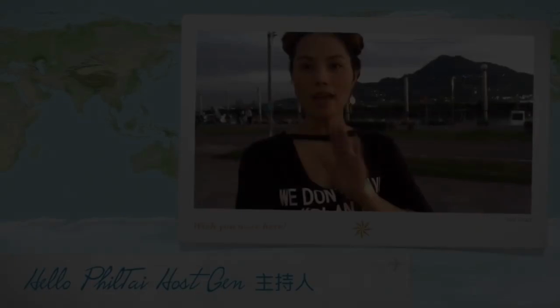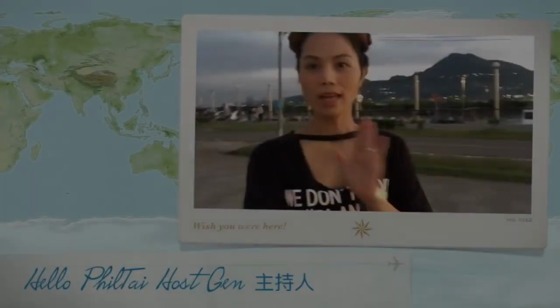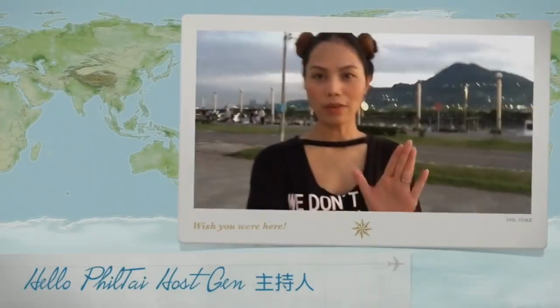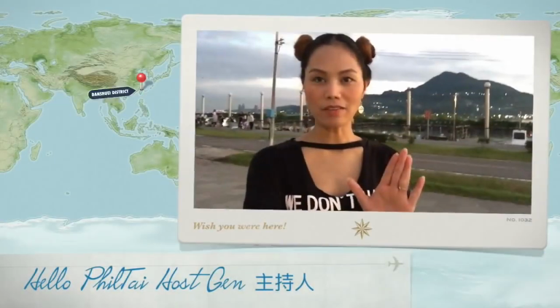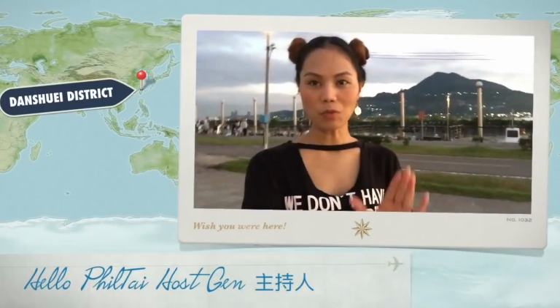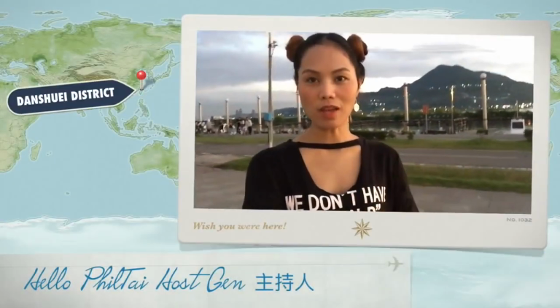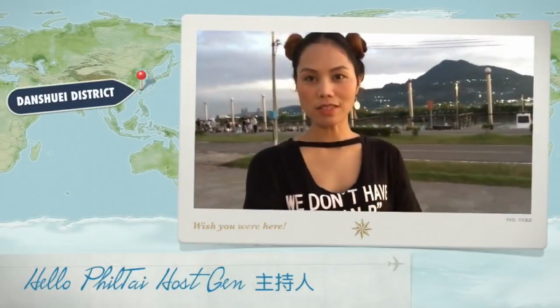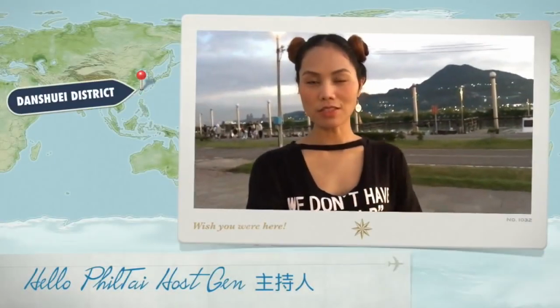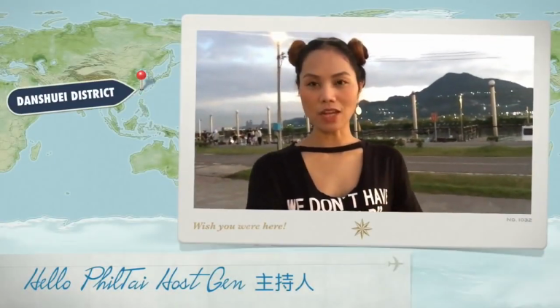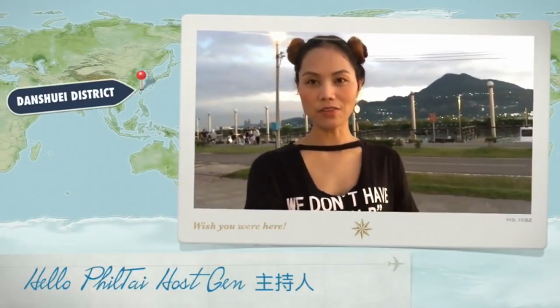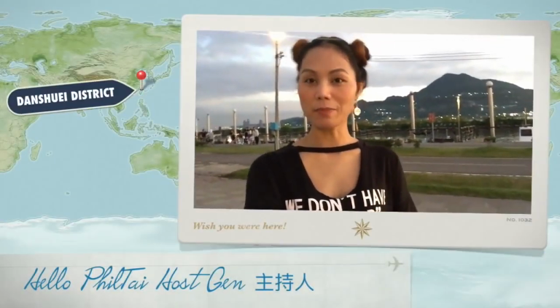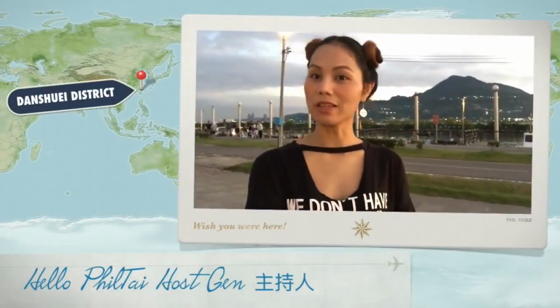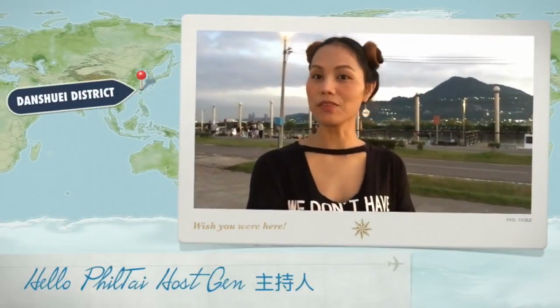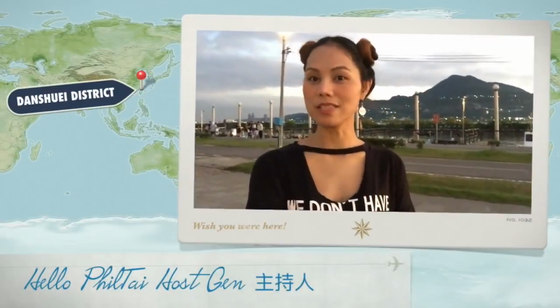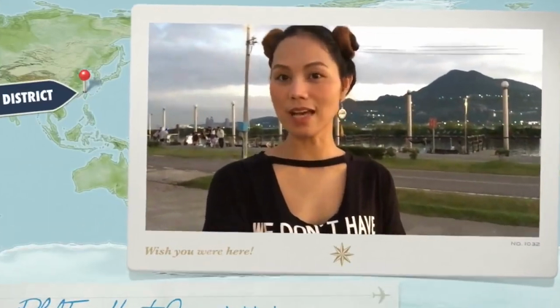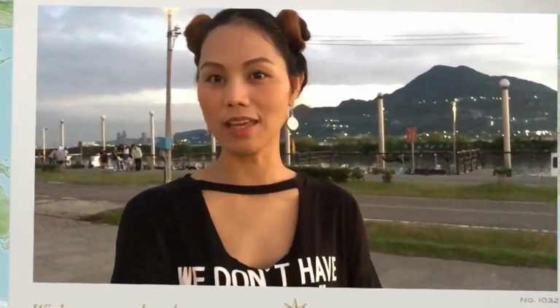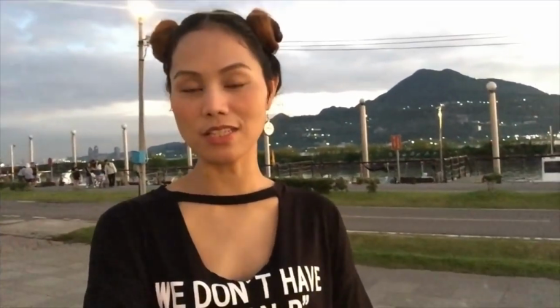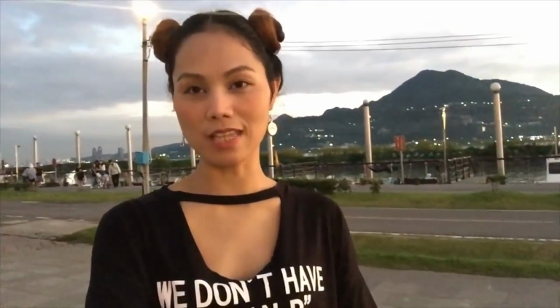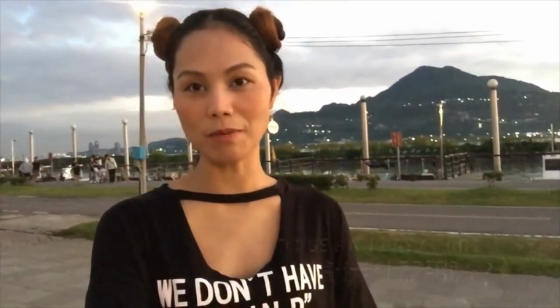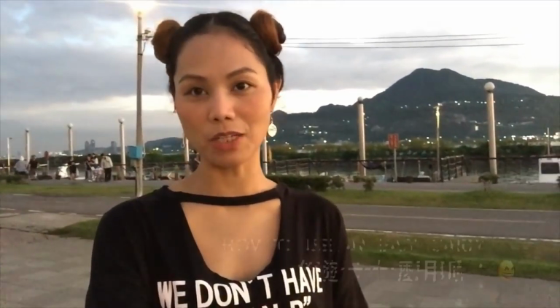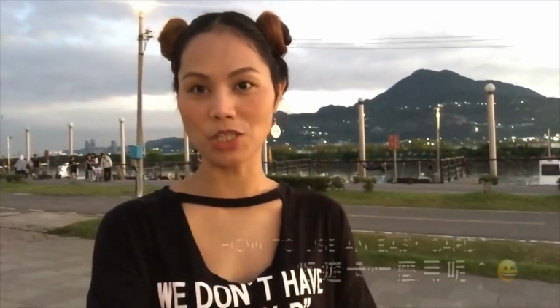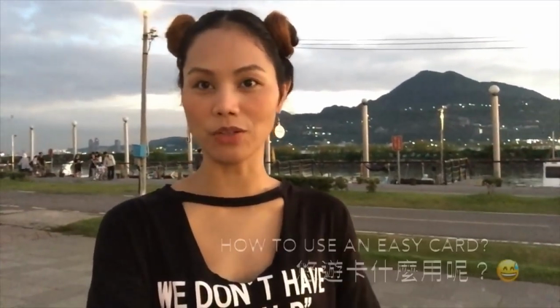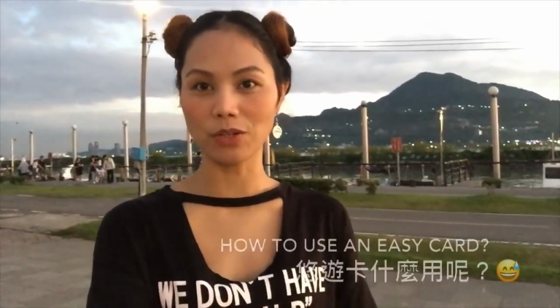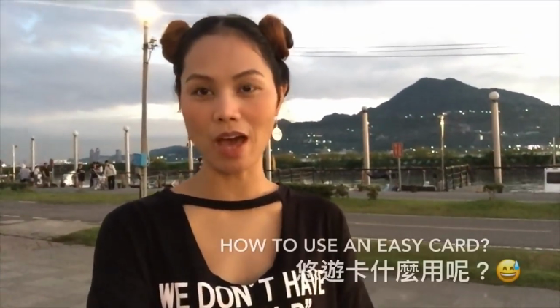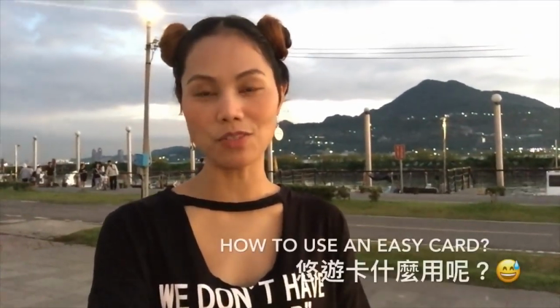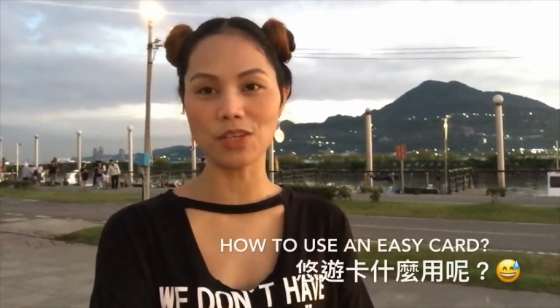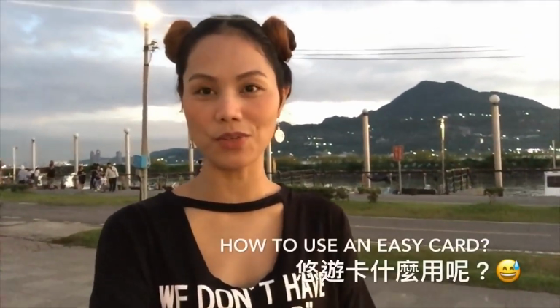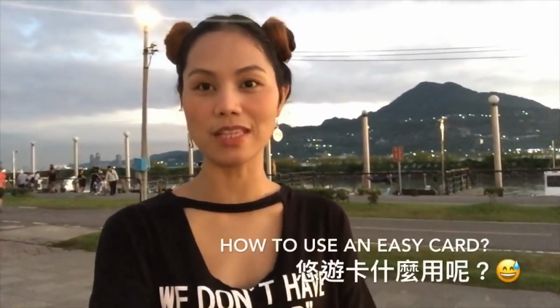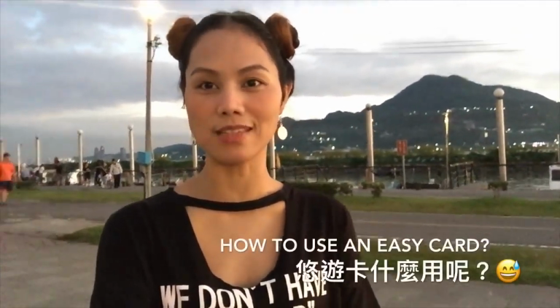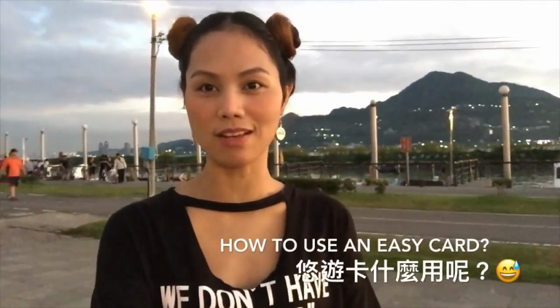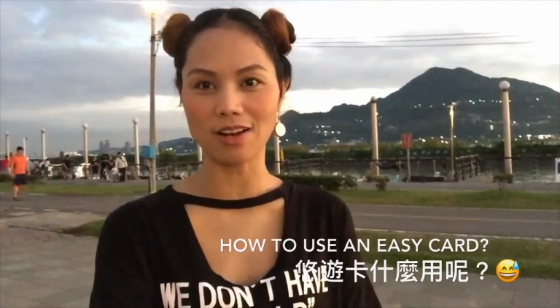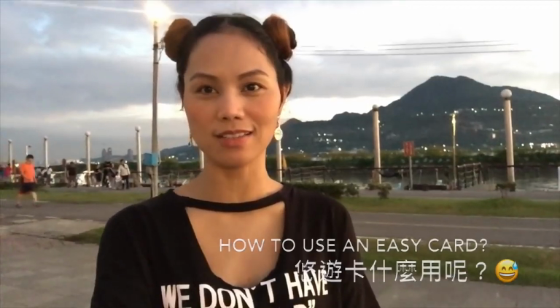Hello everyone, this is Jen from HelloVilleTai and today I'm gonna show you how to use an EZCard.